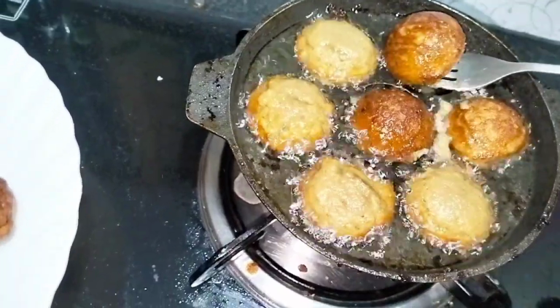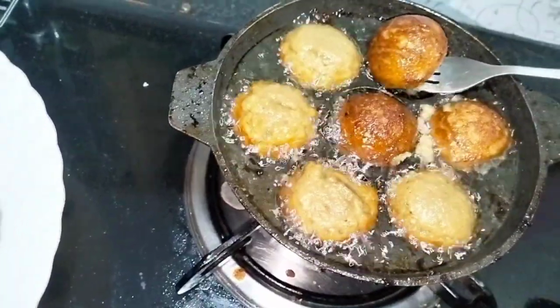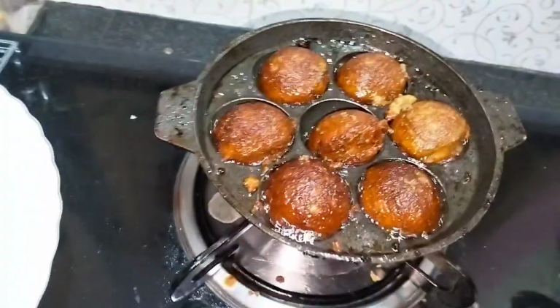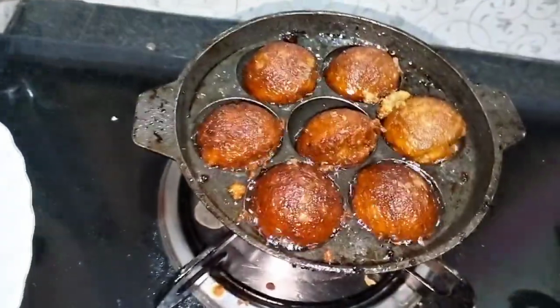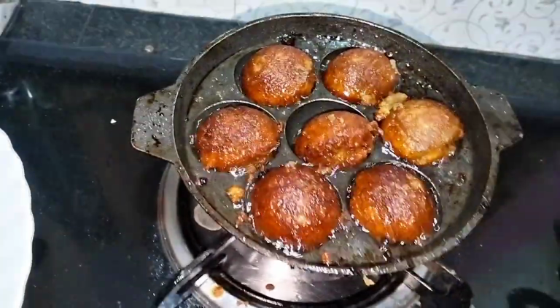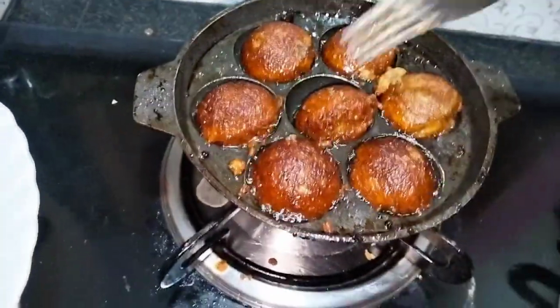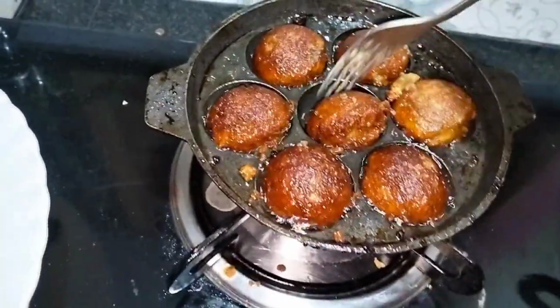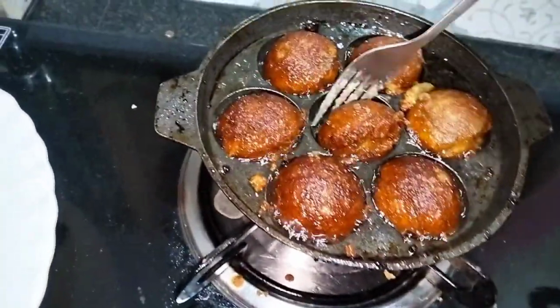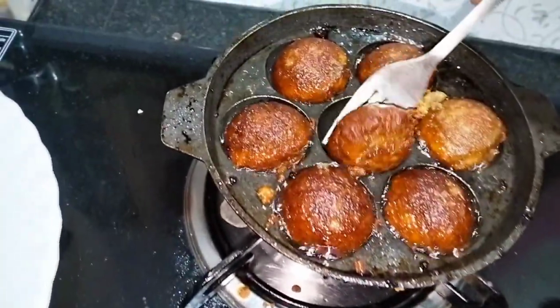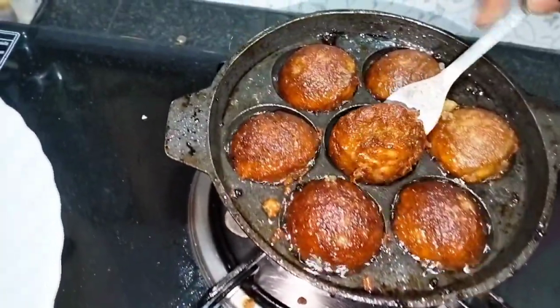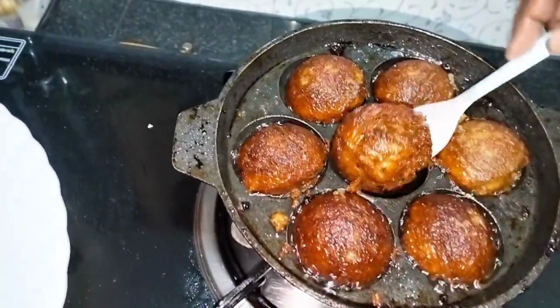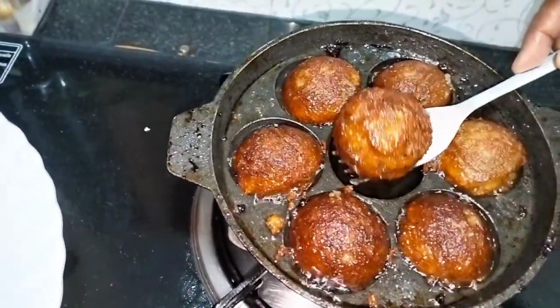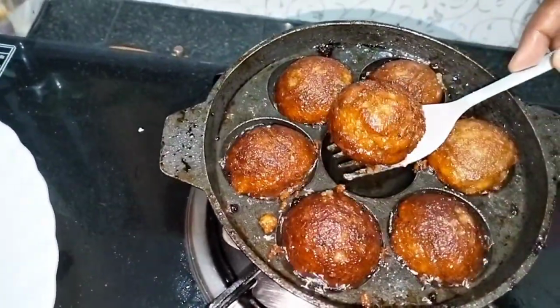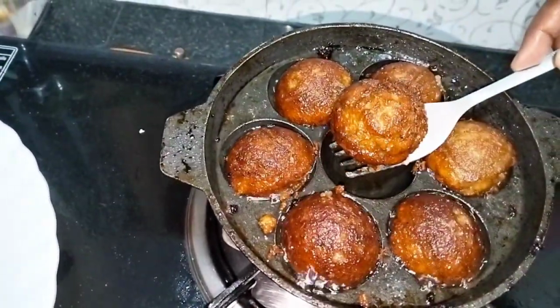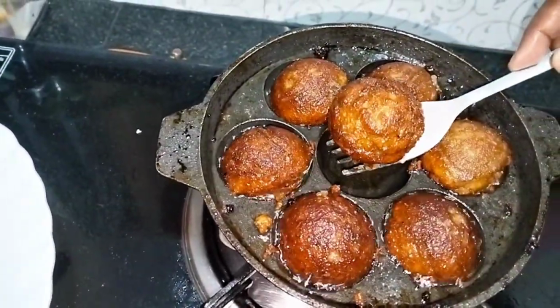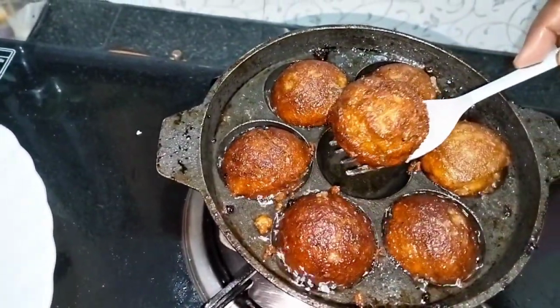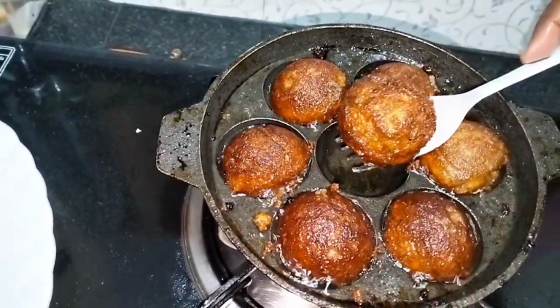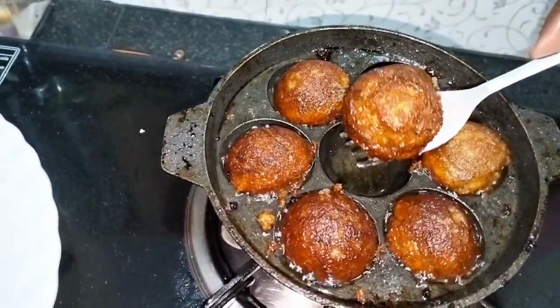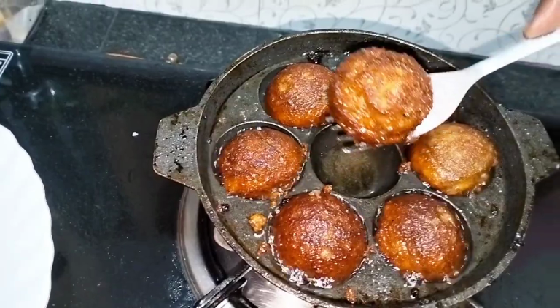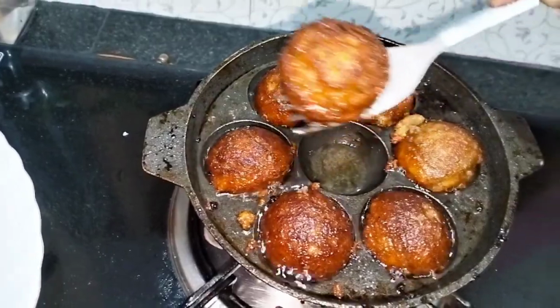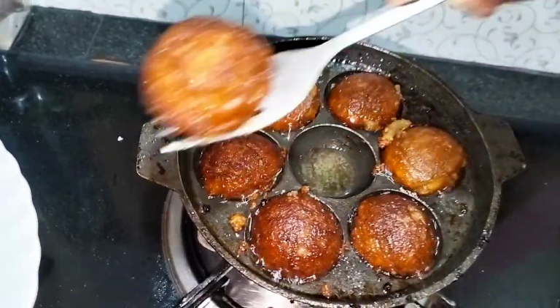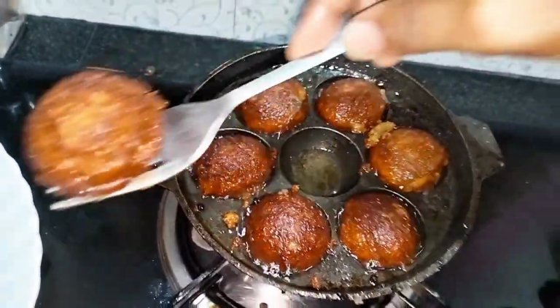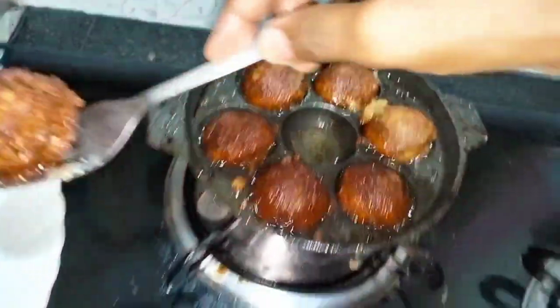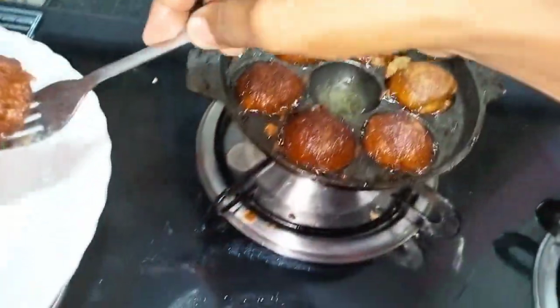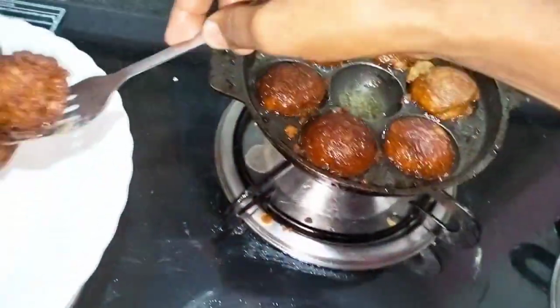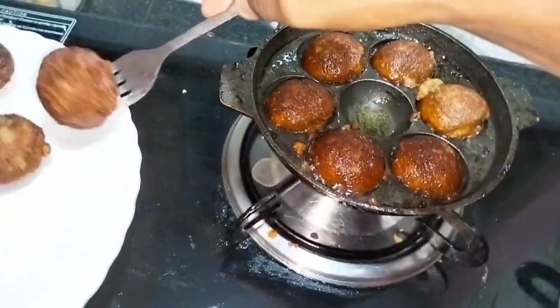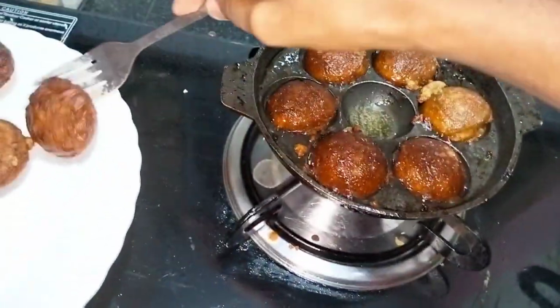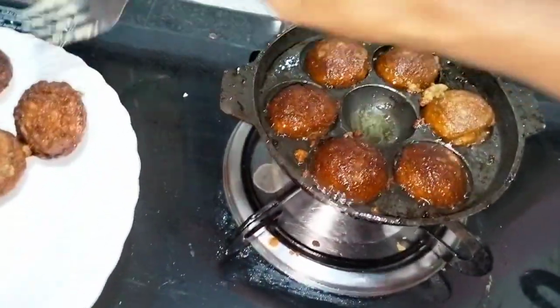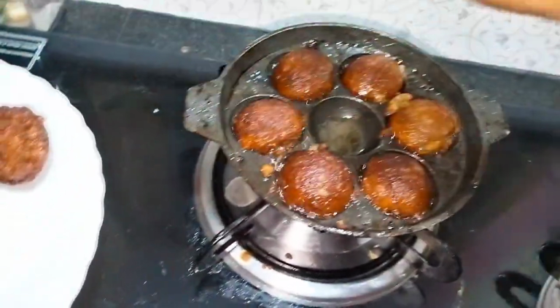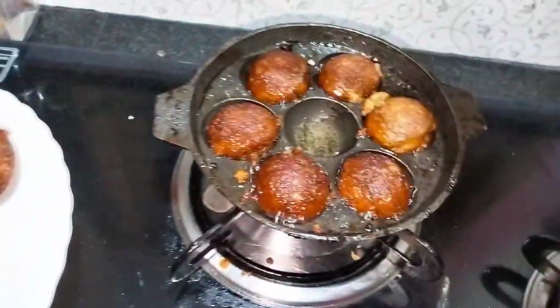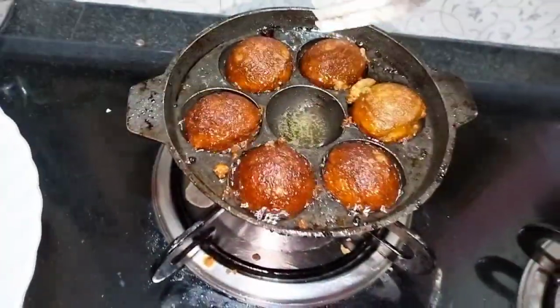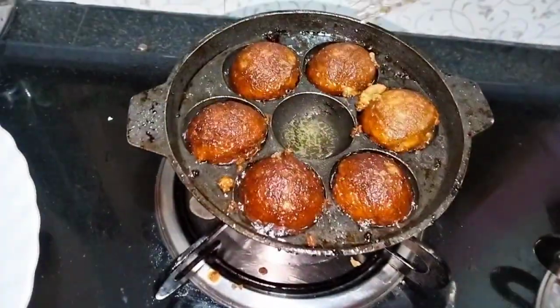After the taste, we will have a taste and we will have some taste.